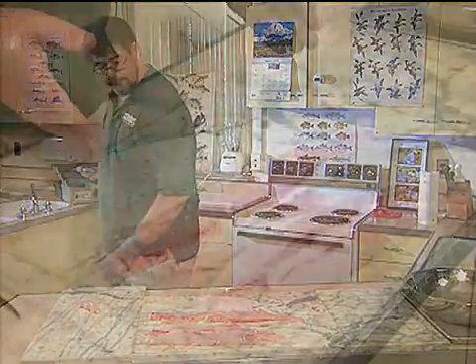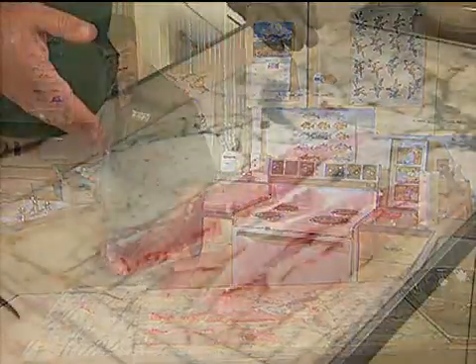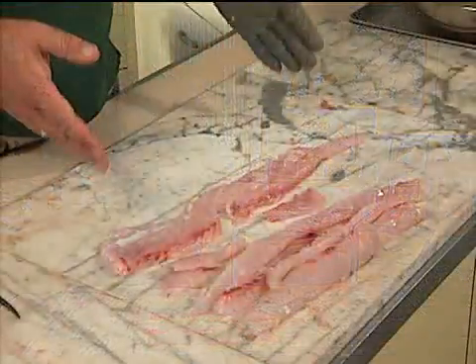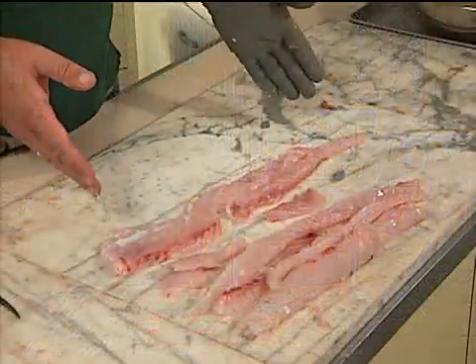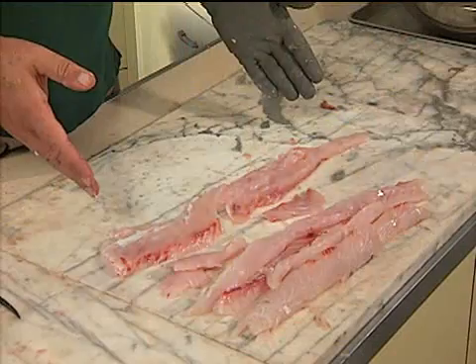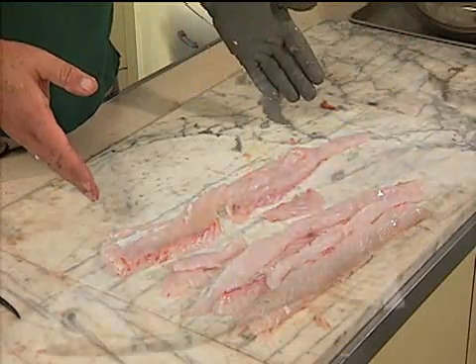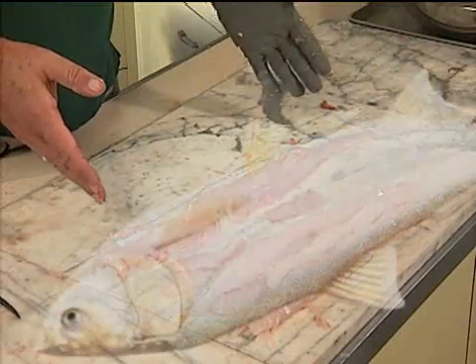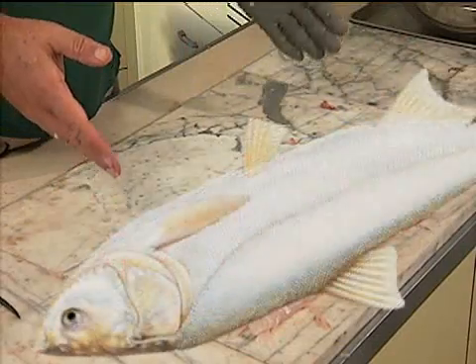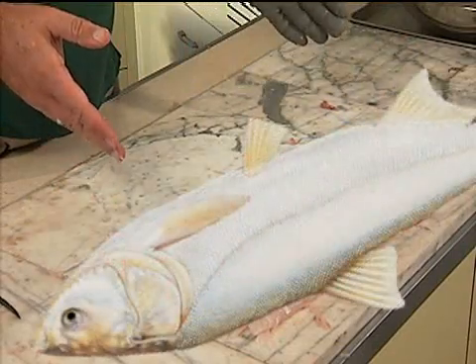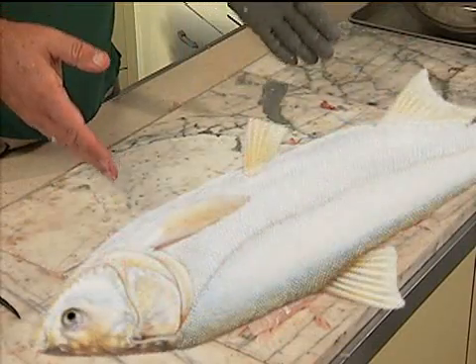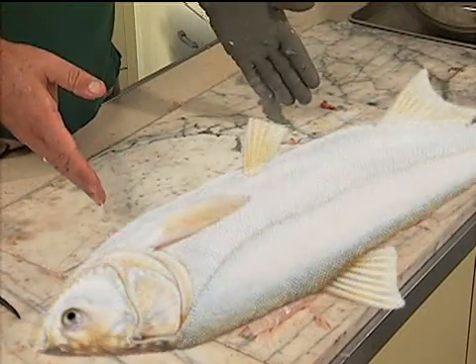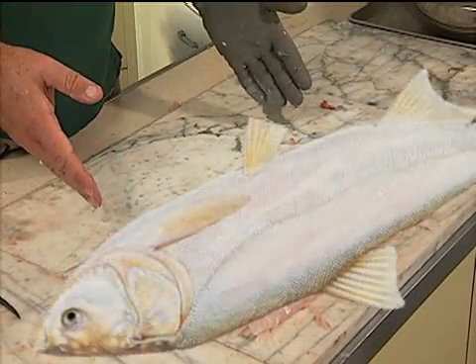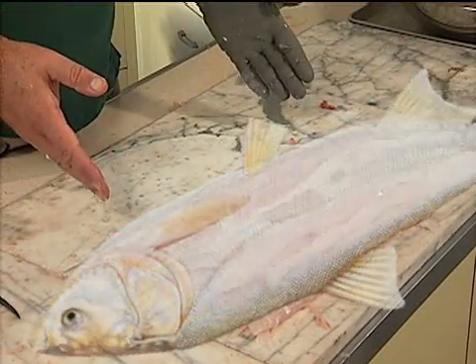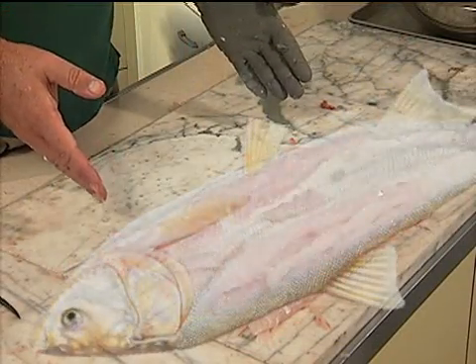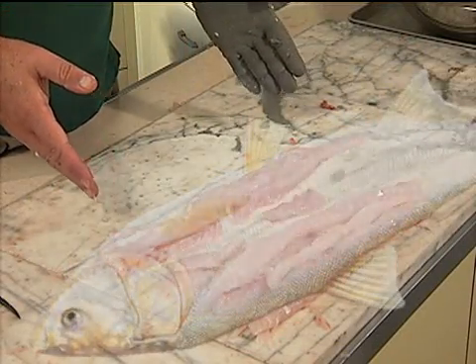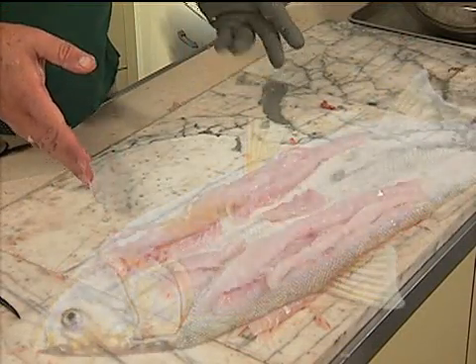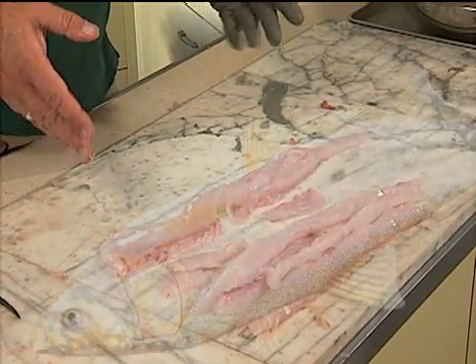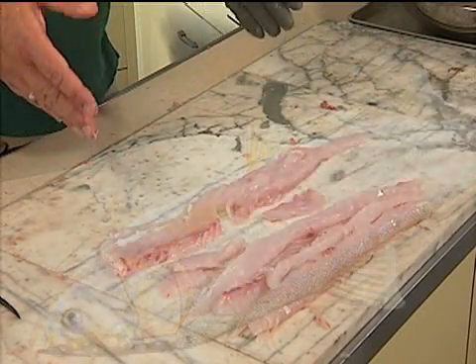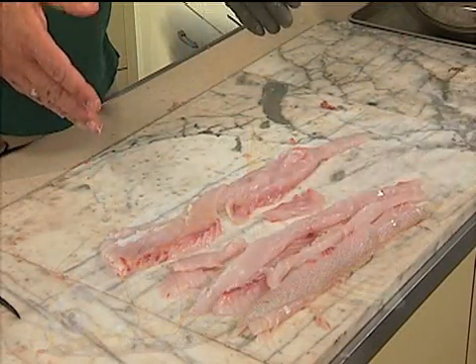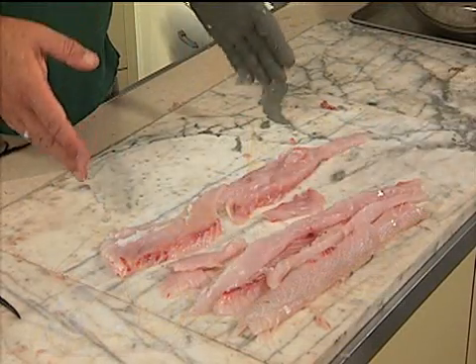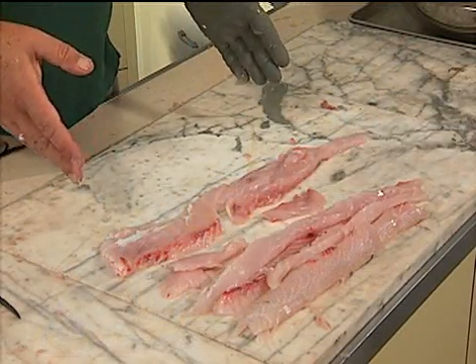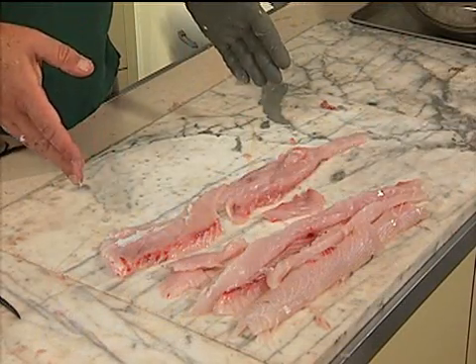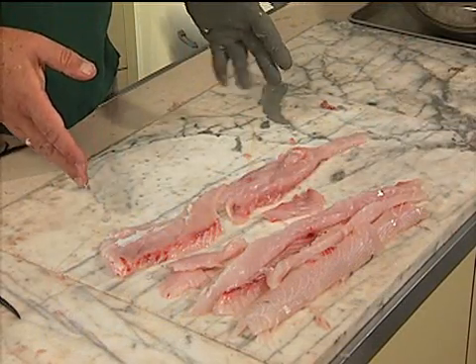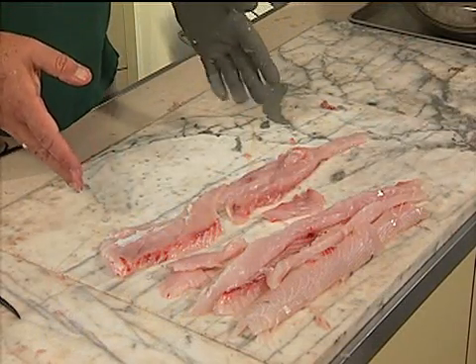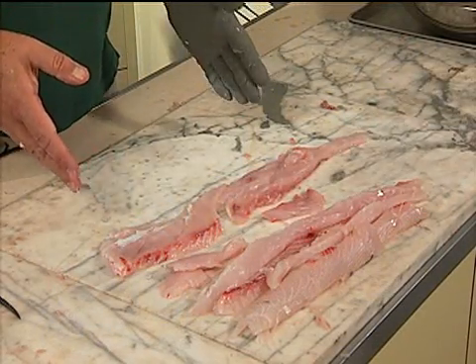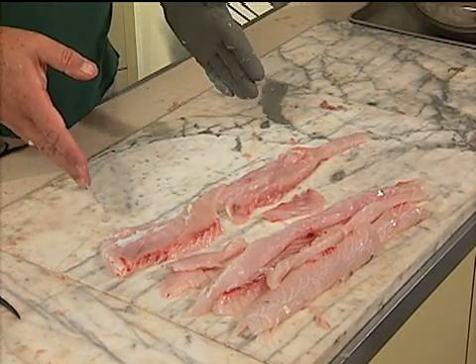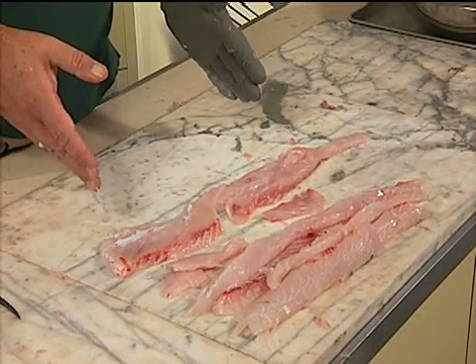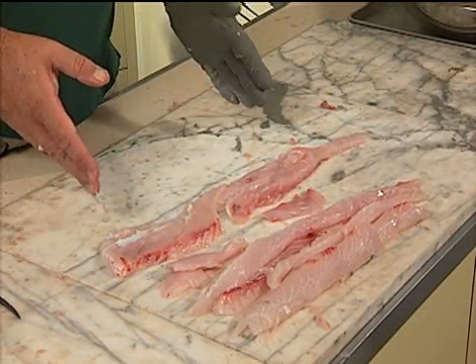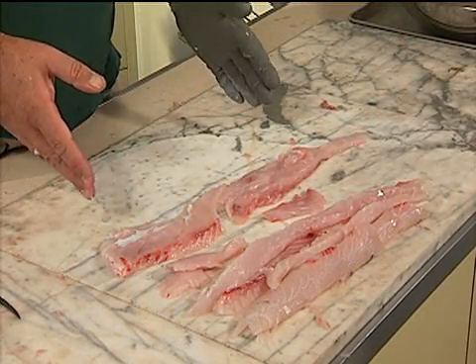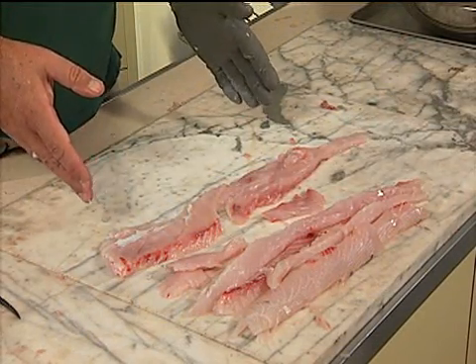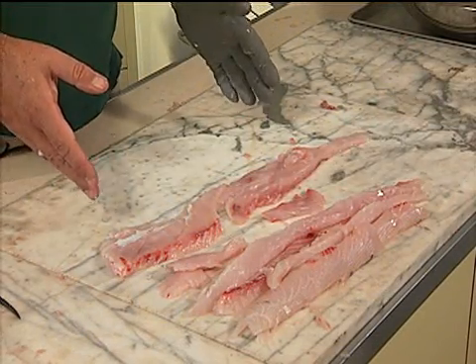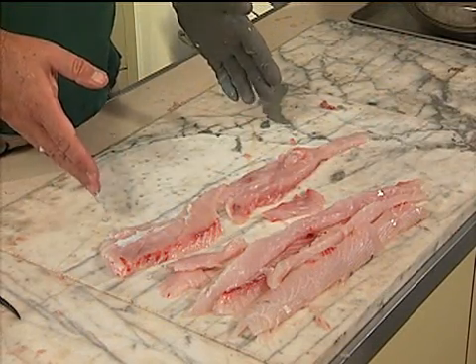This is the meat off of one half of one fish that was about maybe 12 pounds.